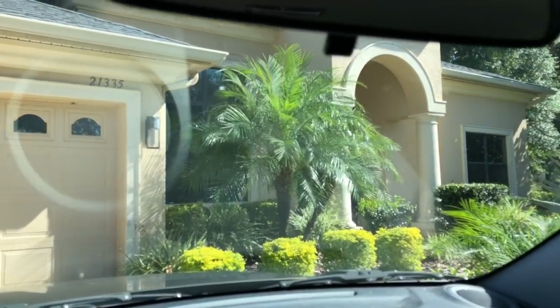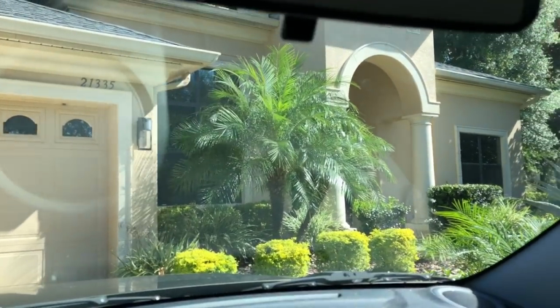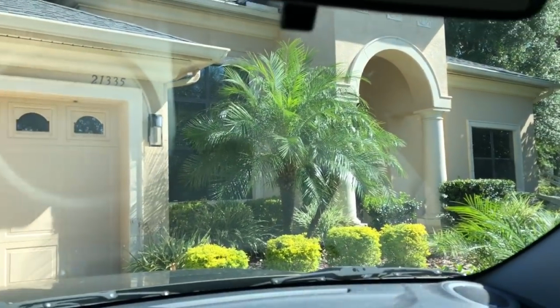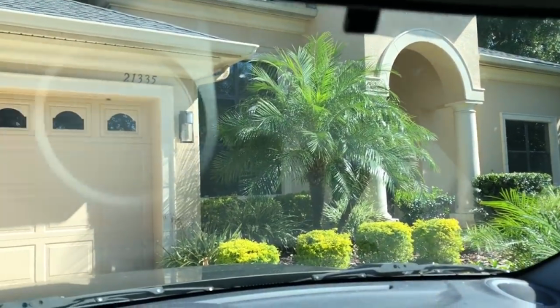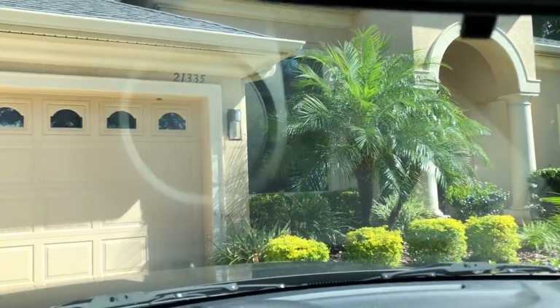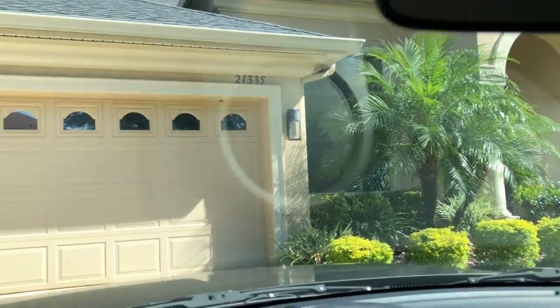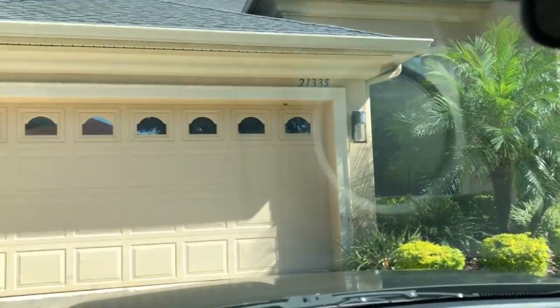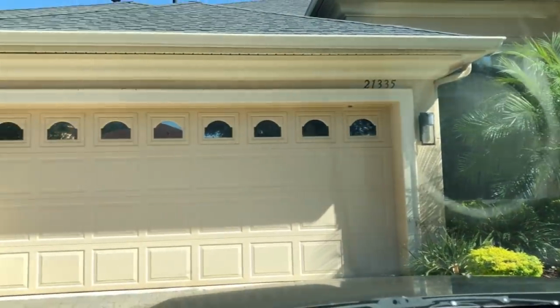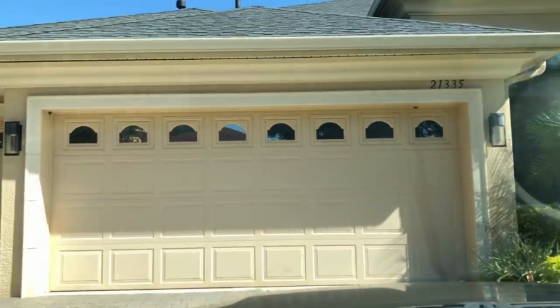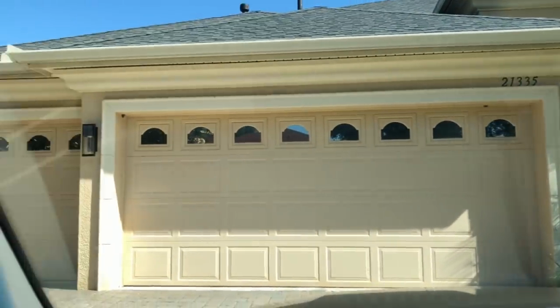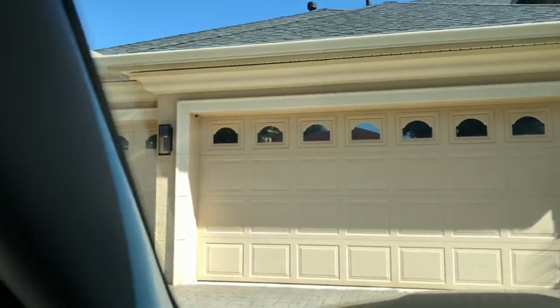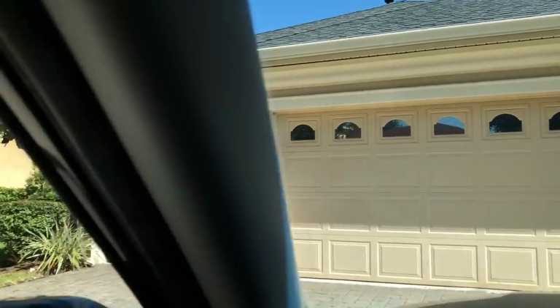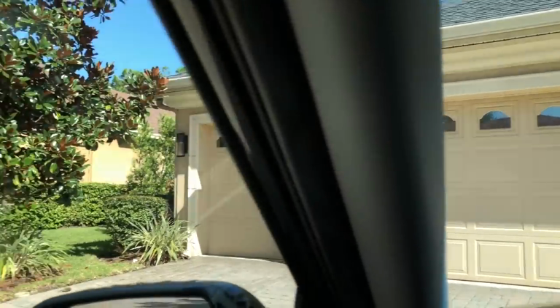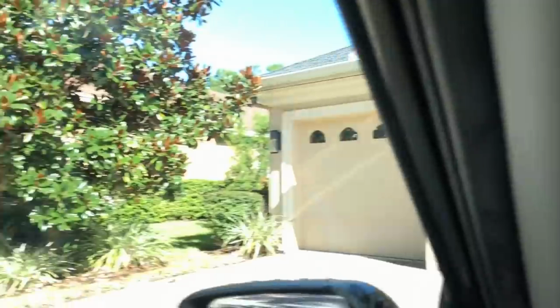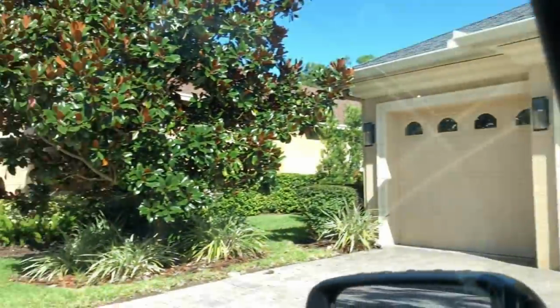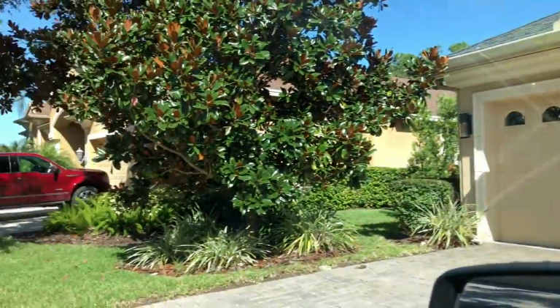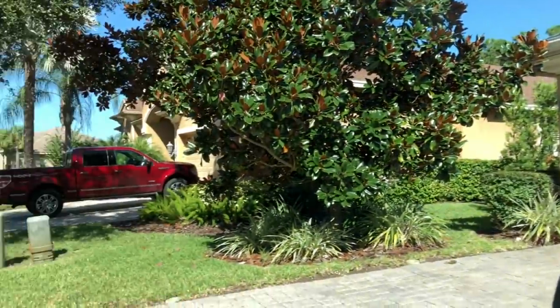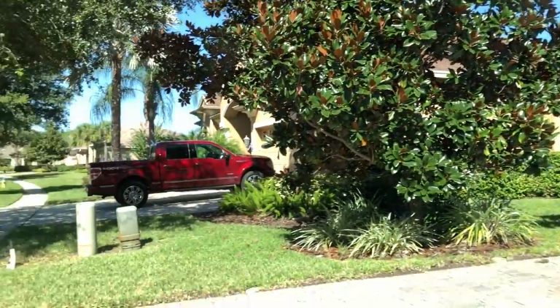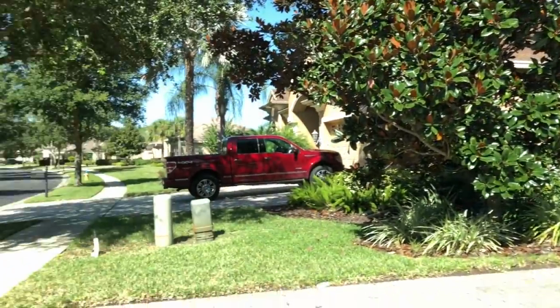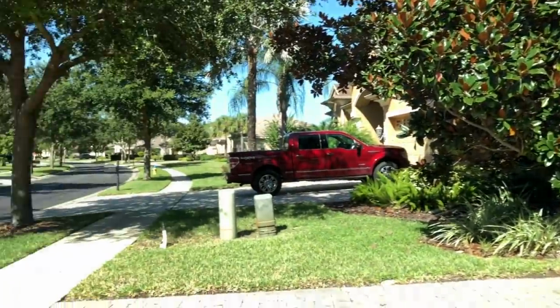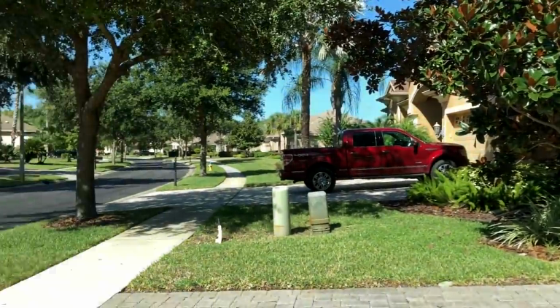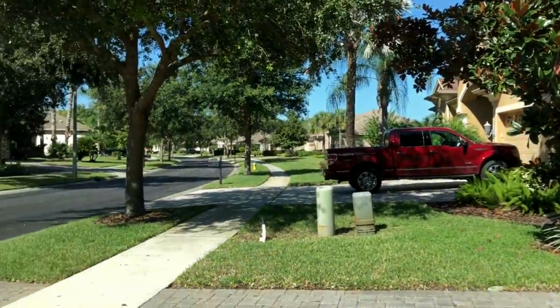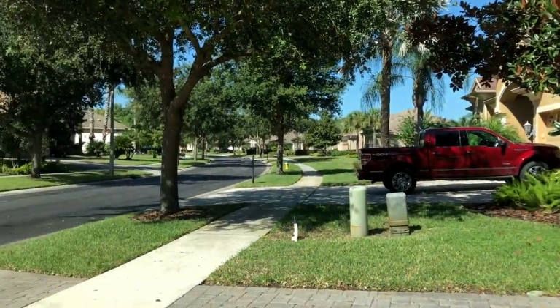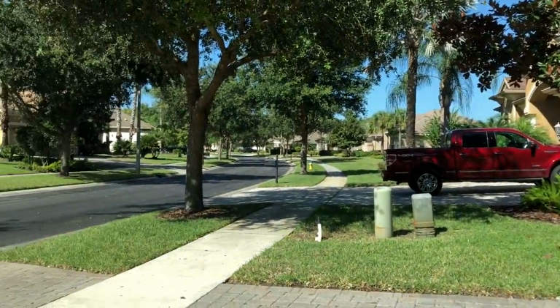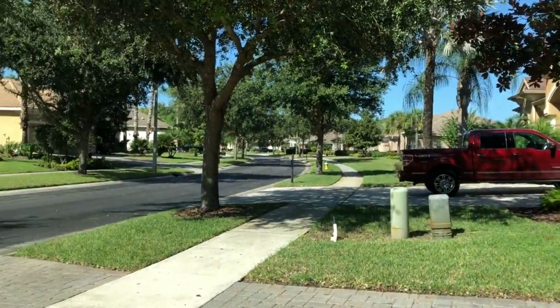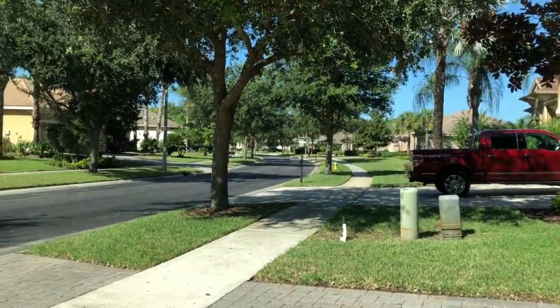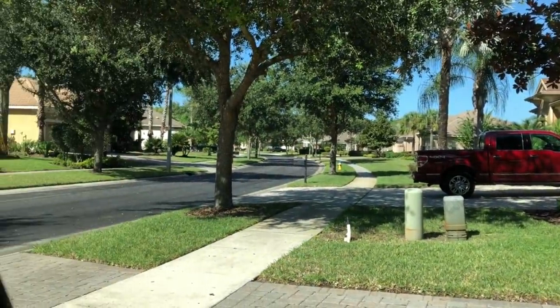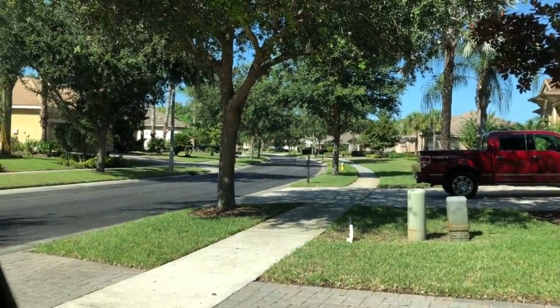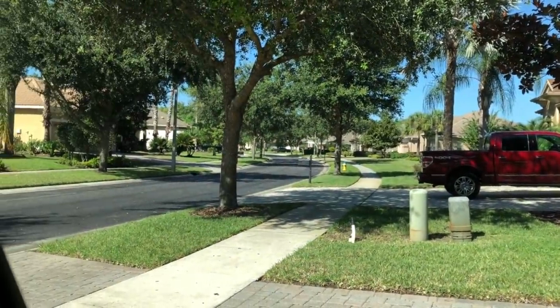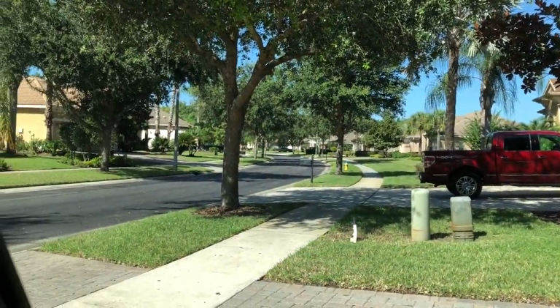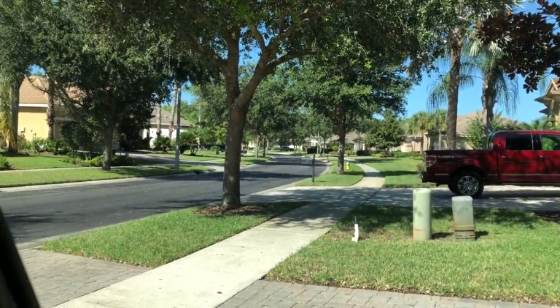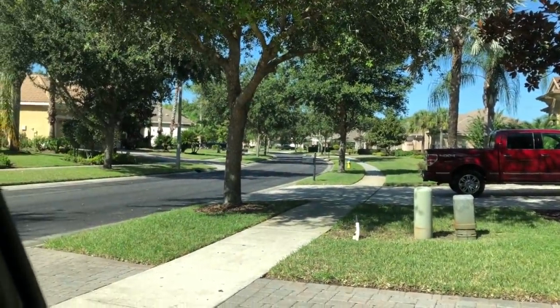Really nice homes in this section of the neighborhood — this is what another hundred grand gets you.